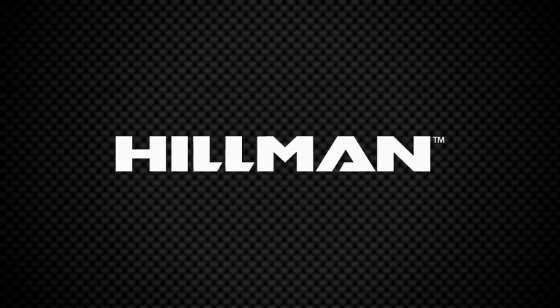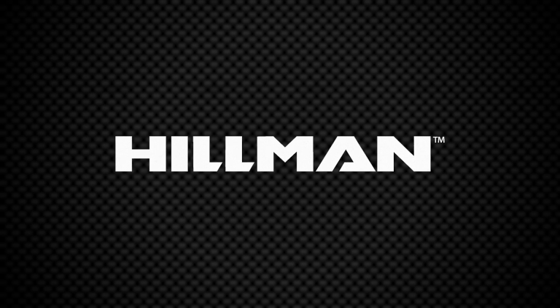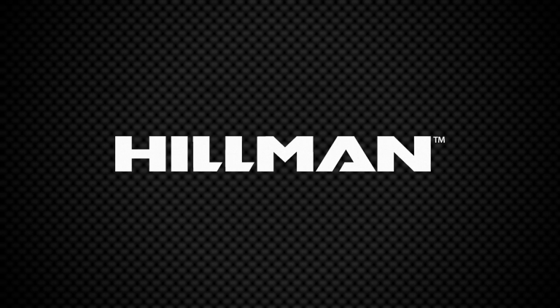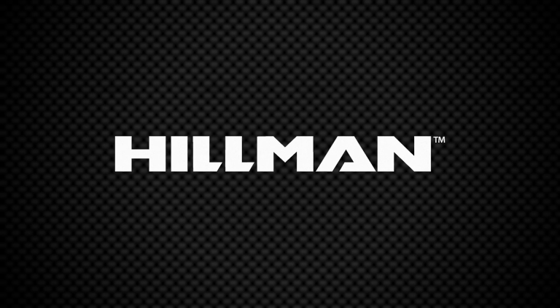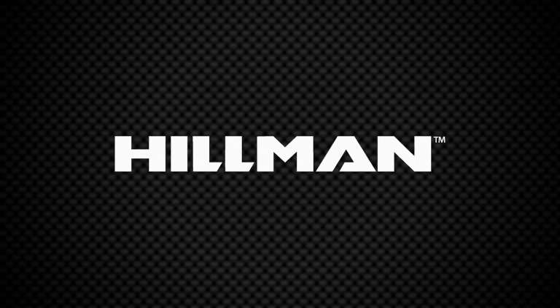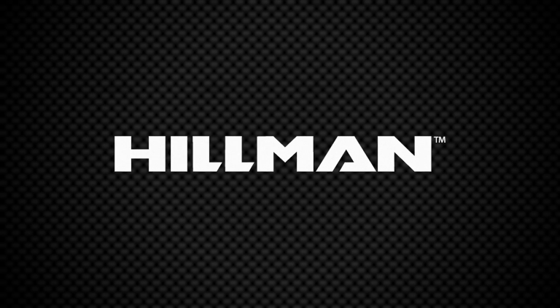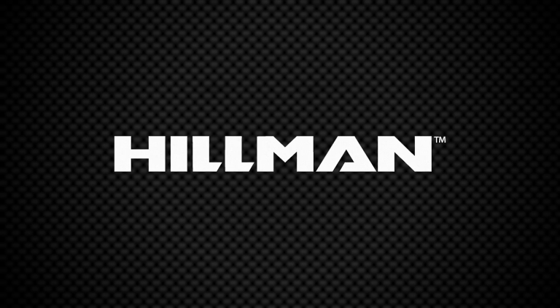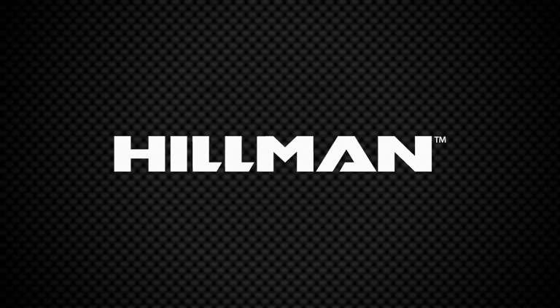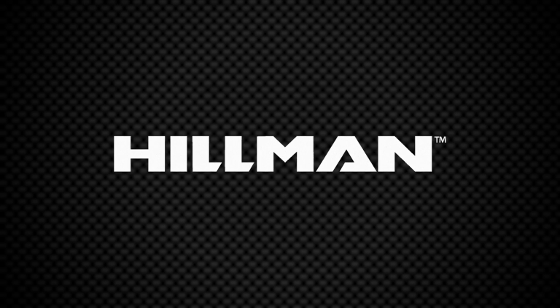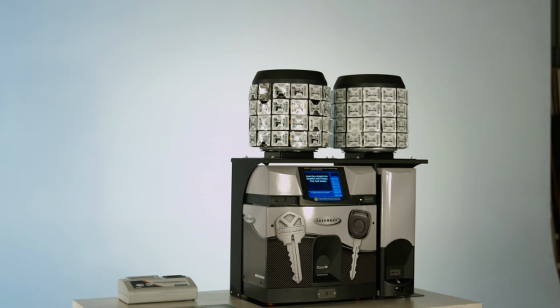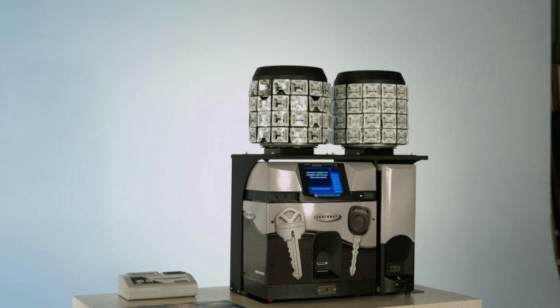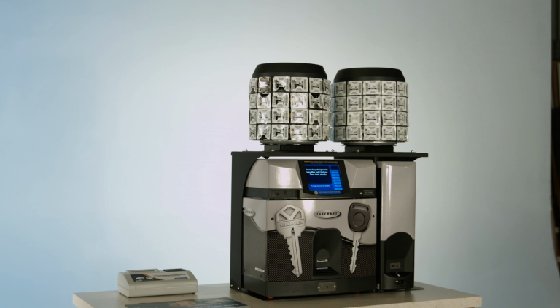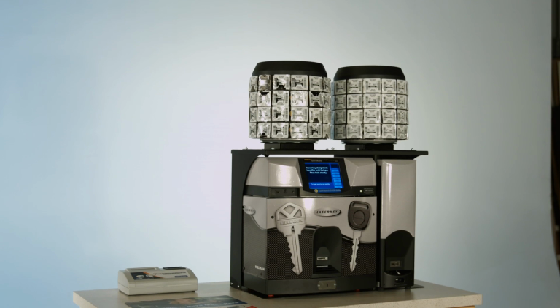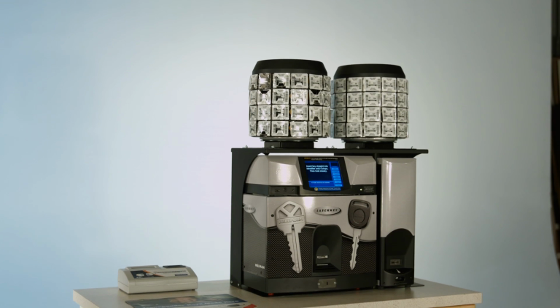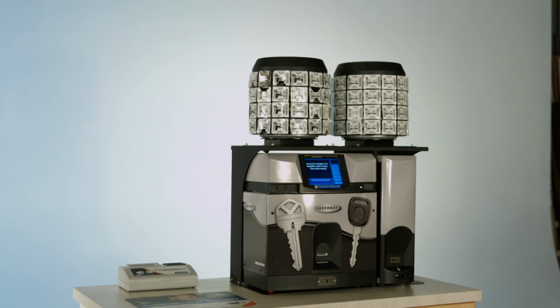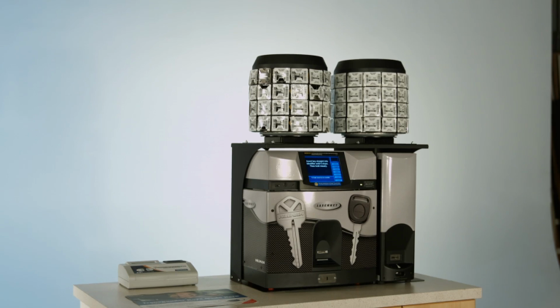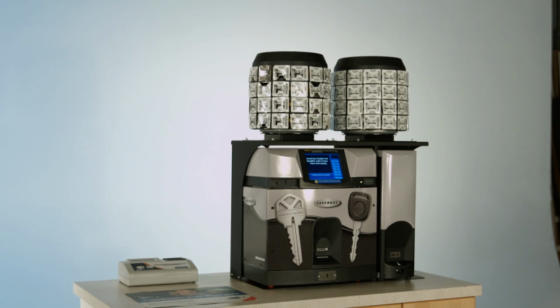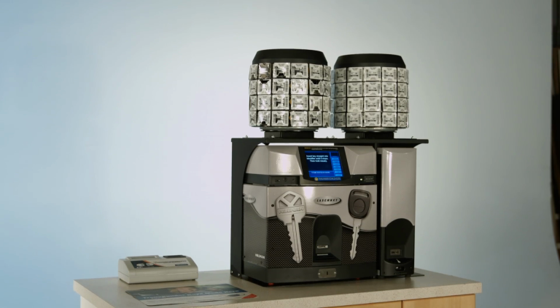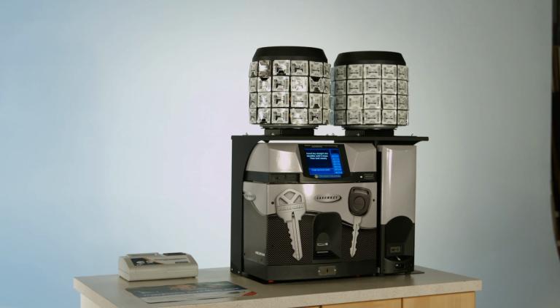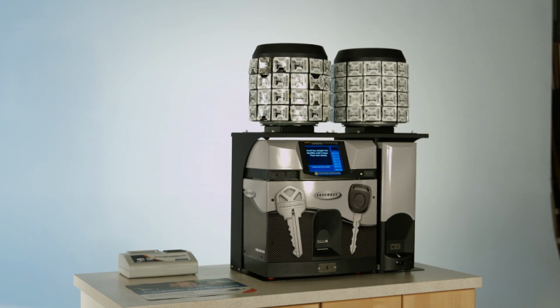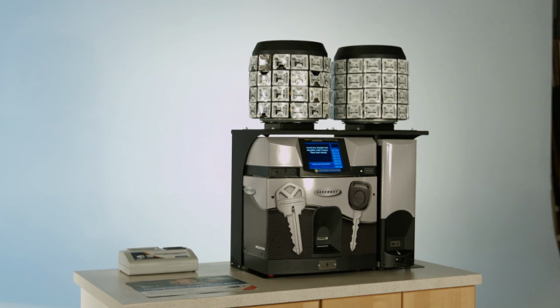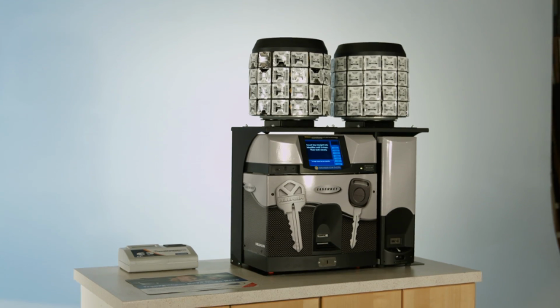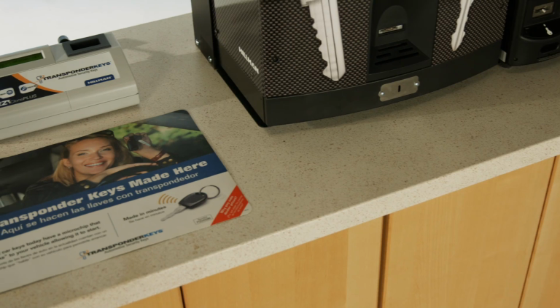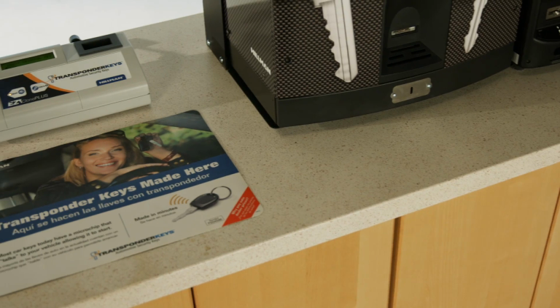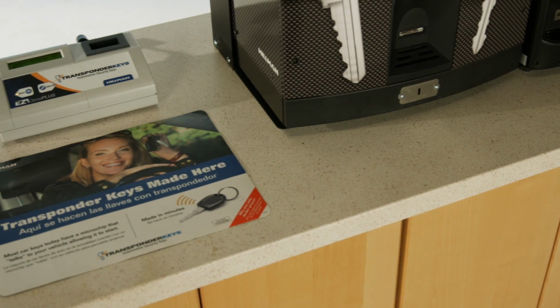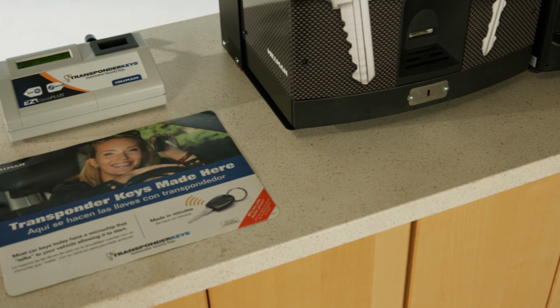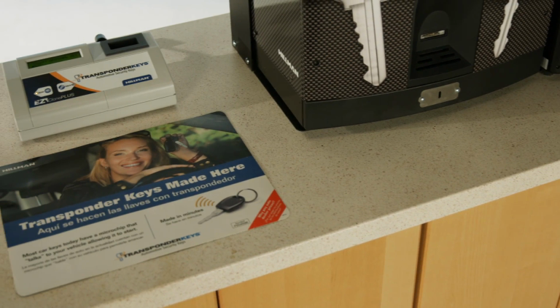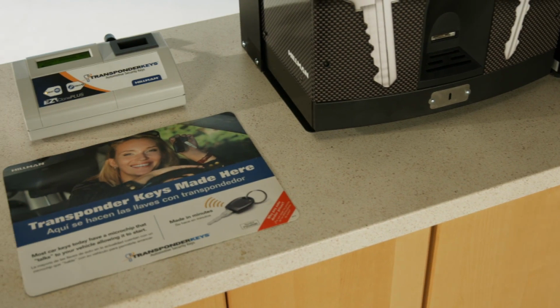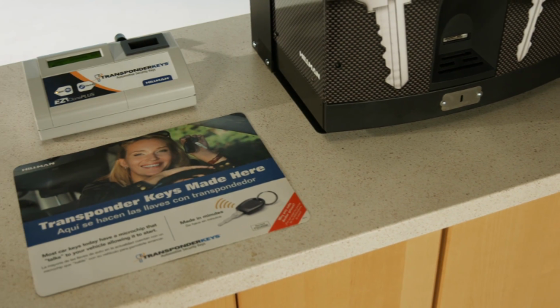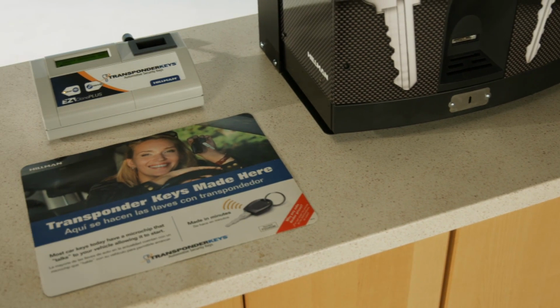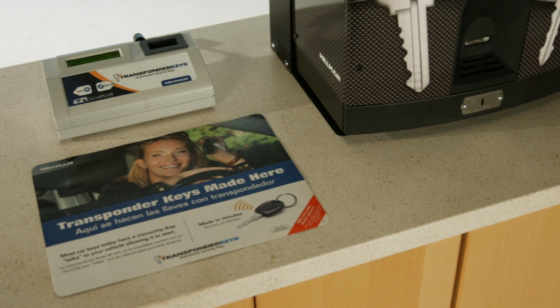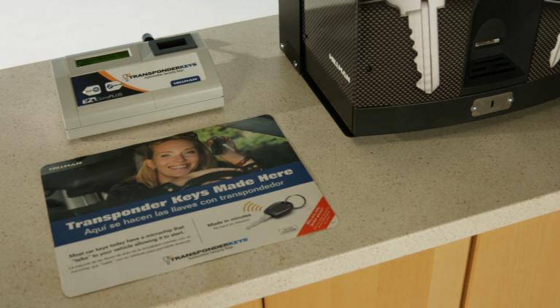The Hillman Group is proud to present the P-Core laser key duplication system for automotive transponder security keys.